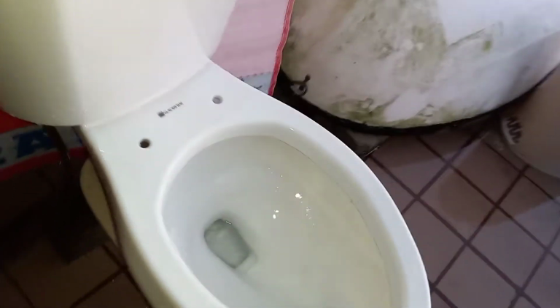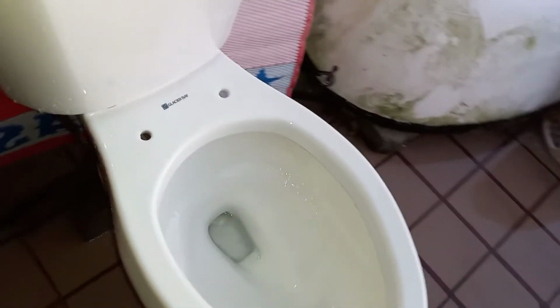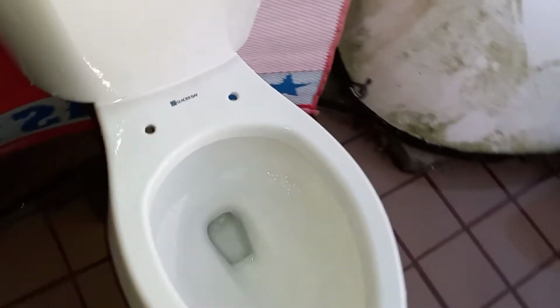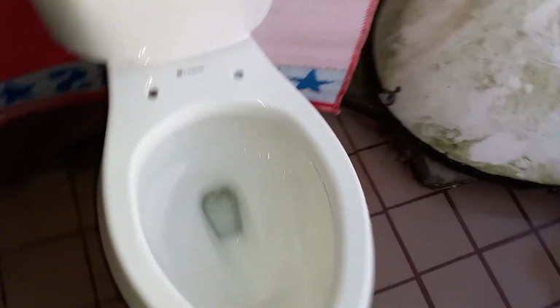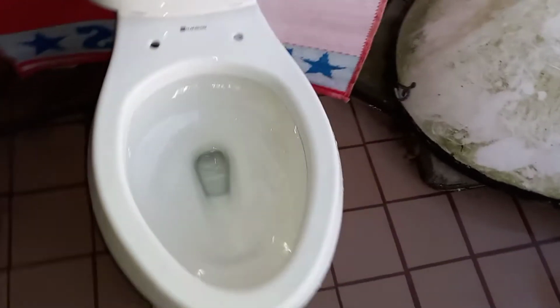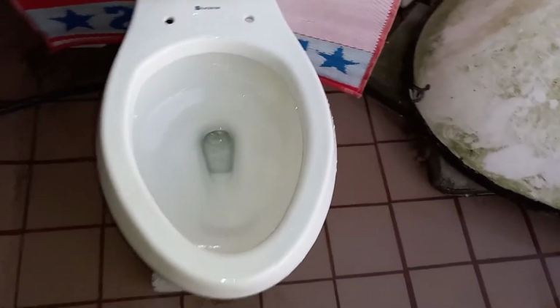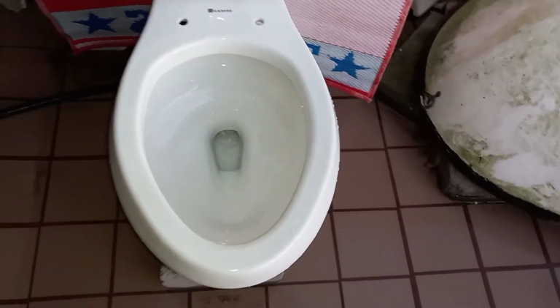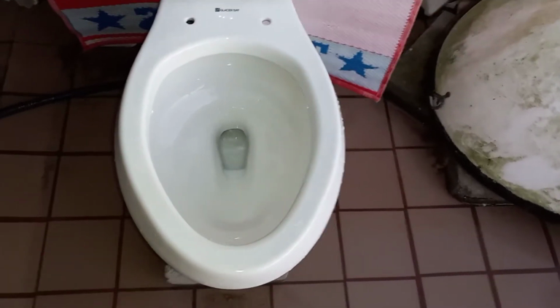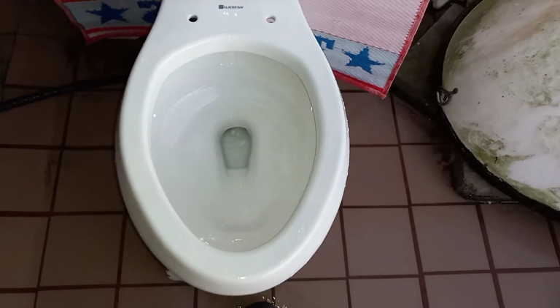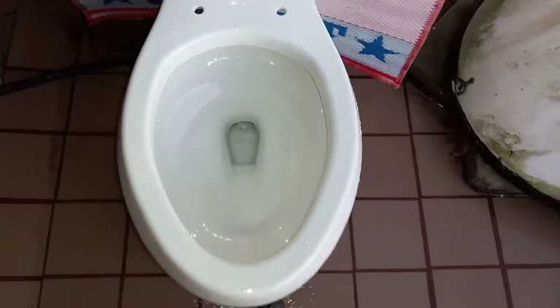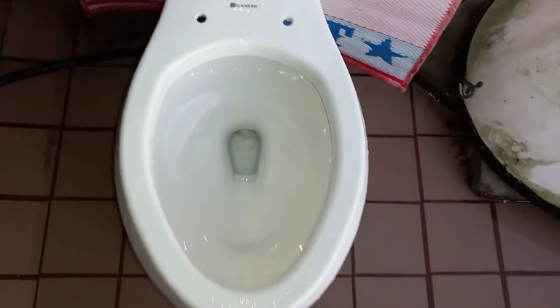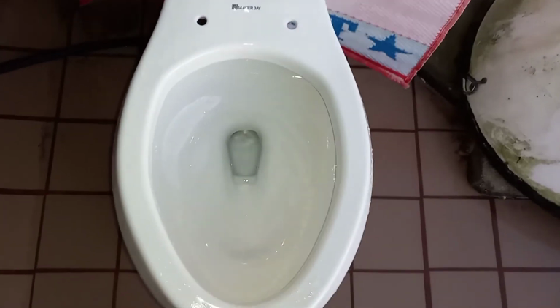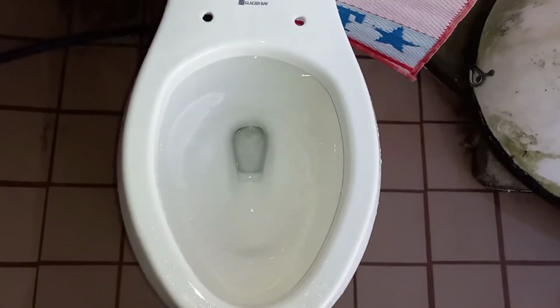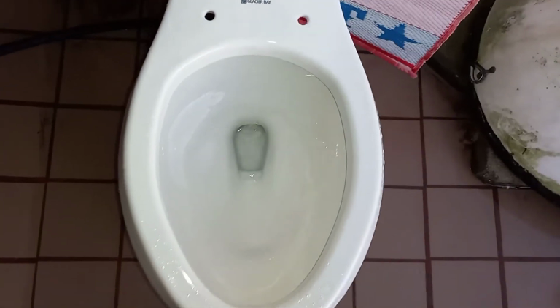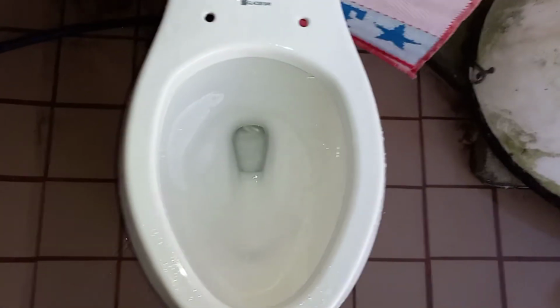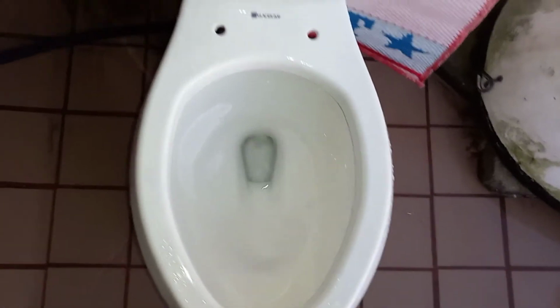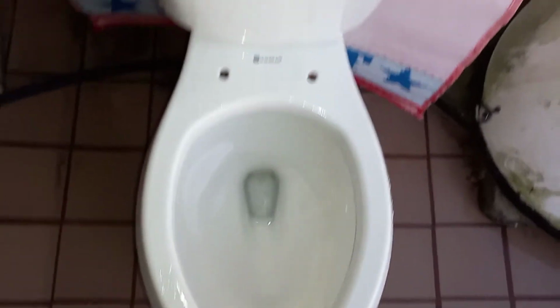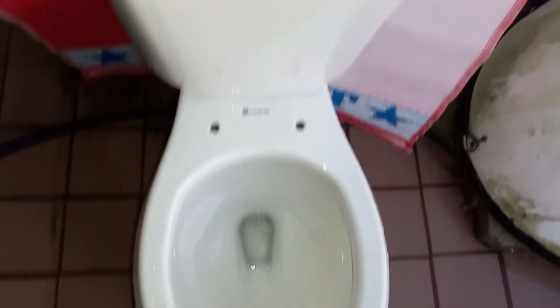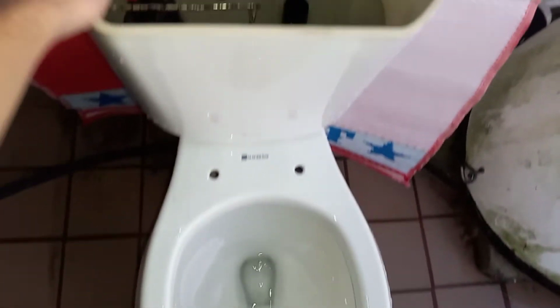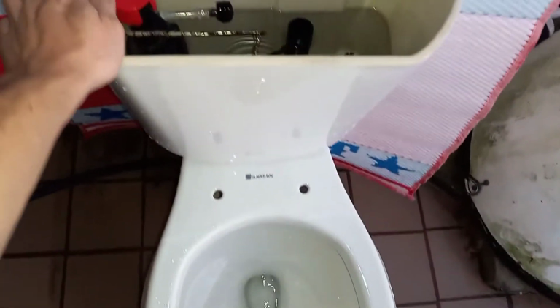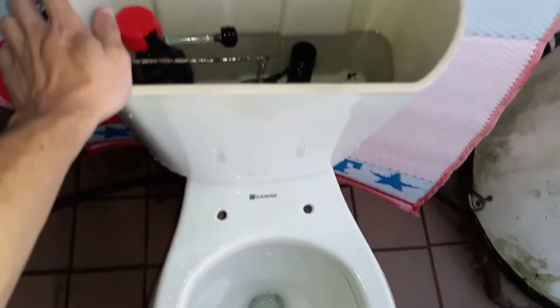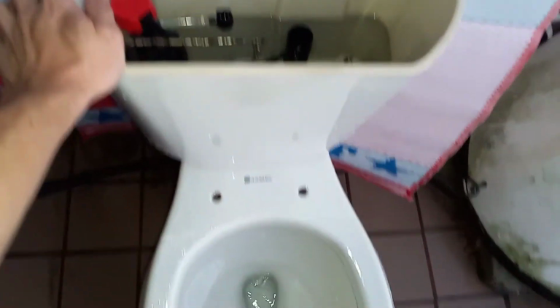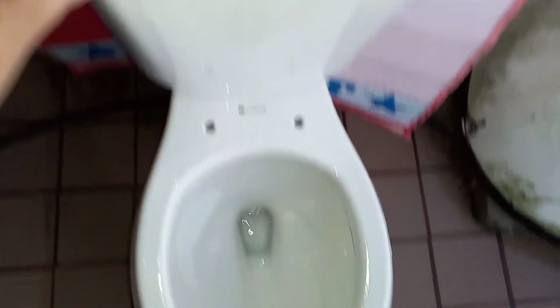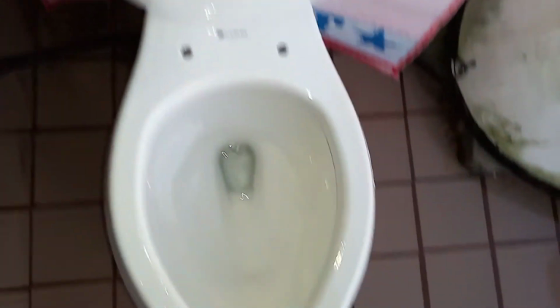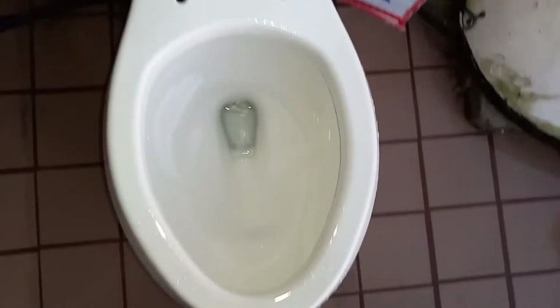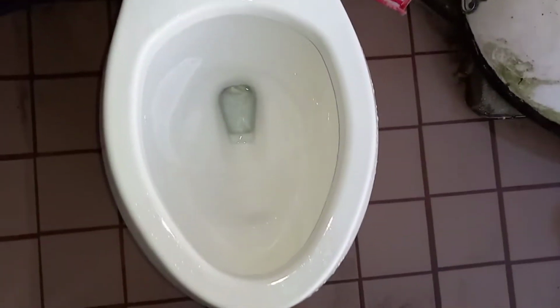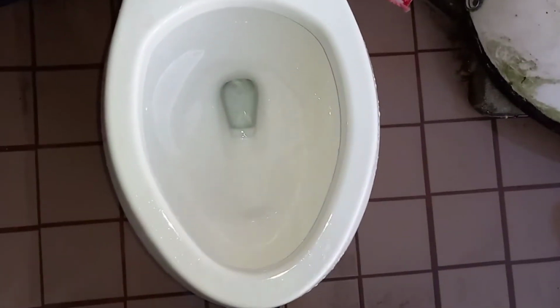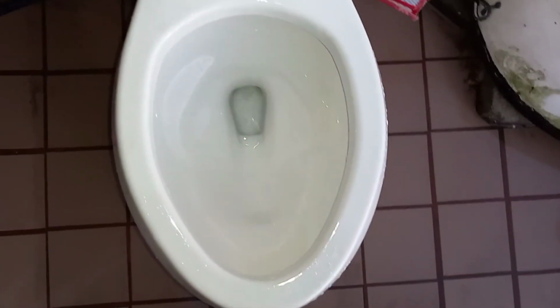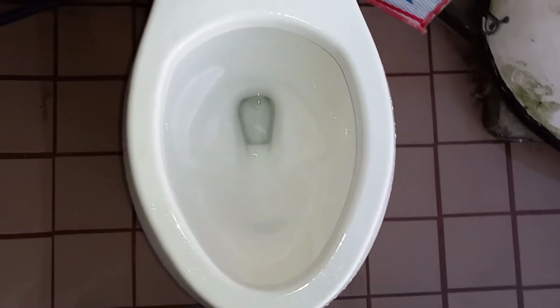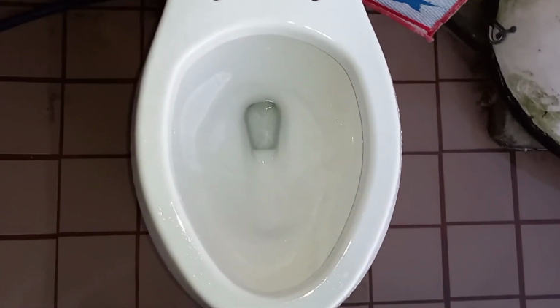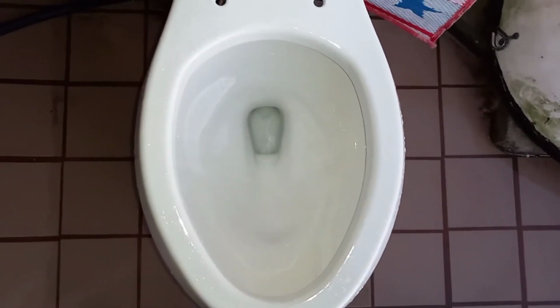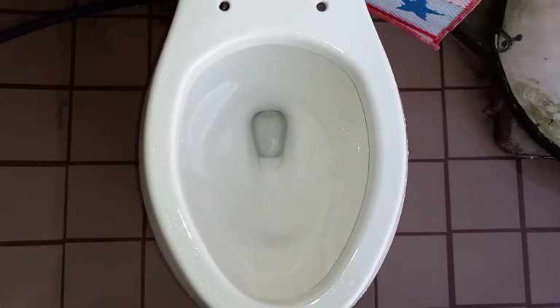I think it only failed that because the flush was short, to be honest. I think it will take it with no problem on a second flush.